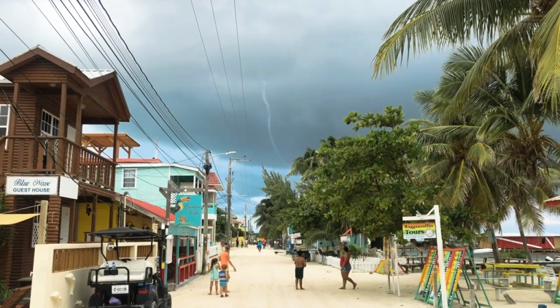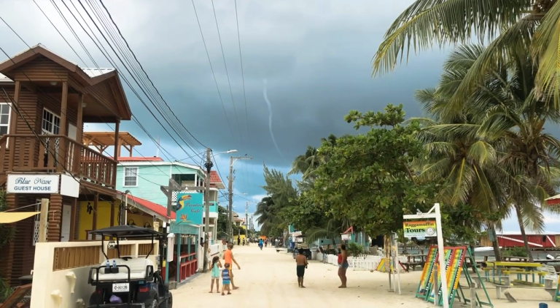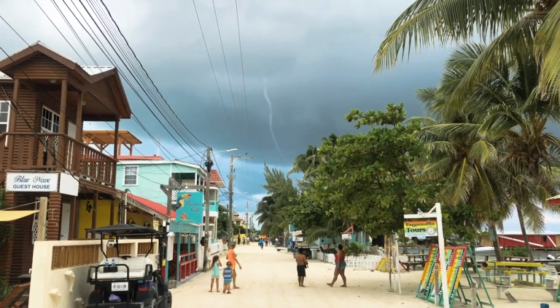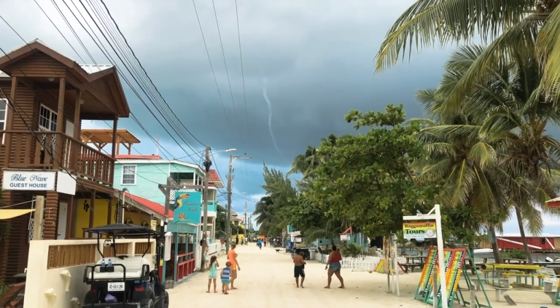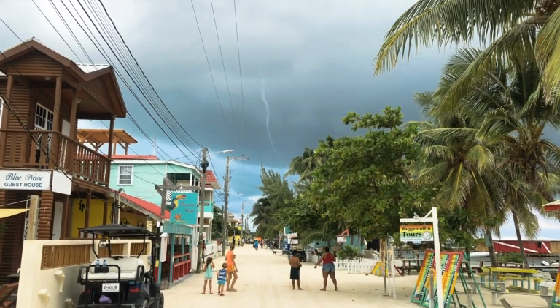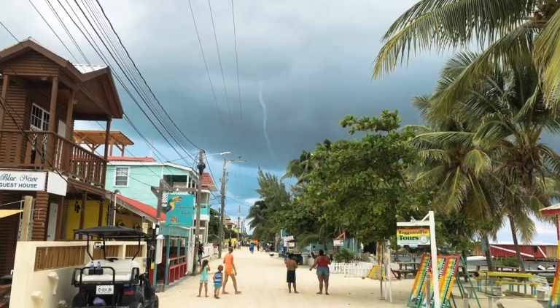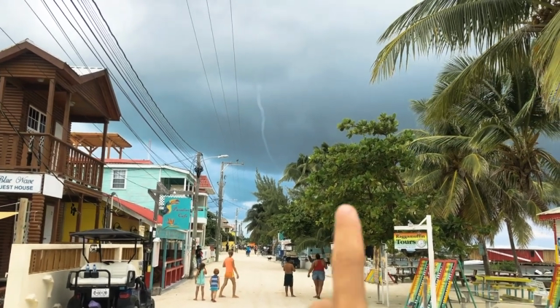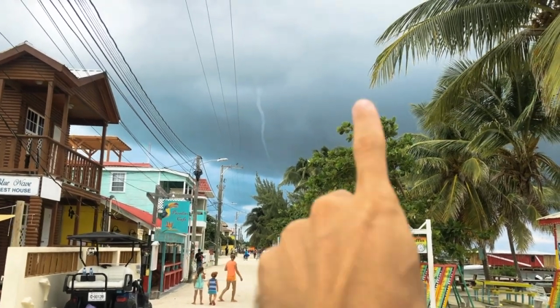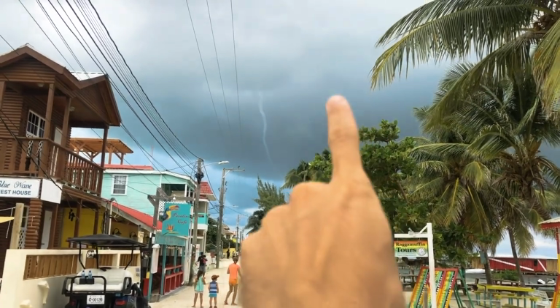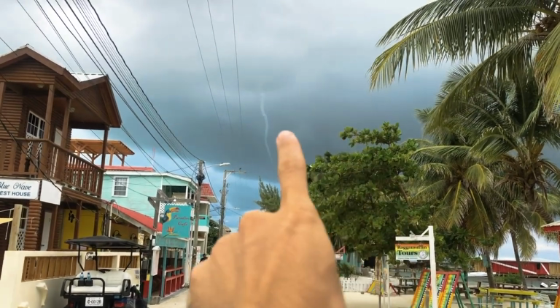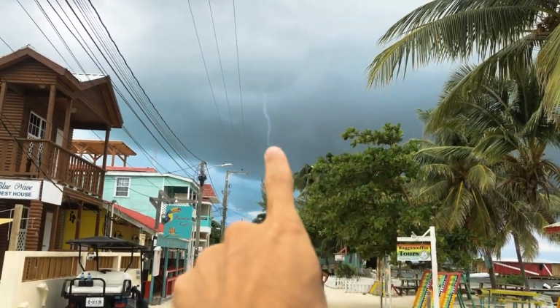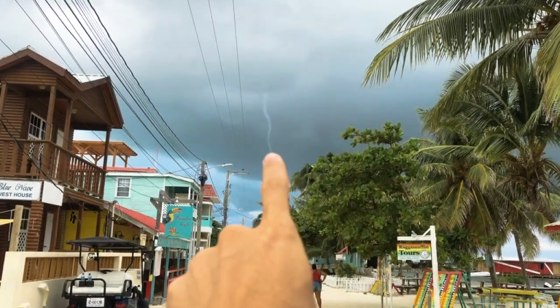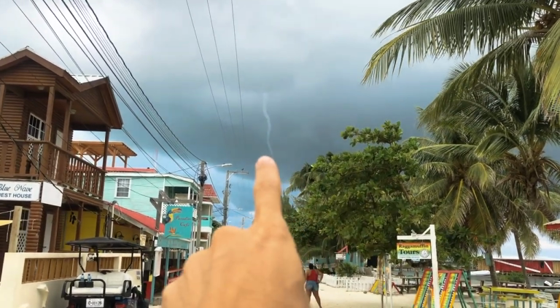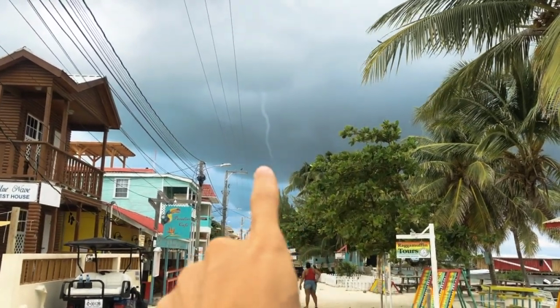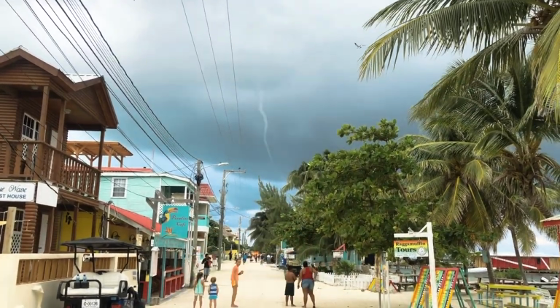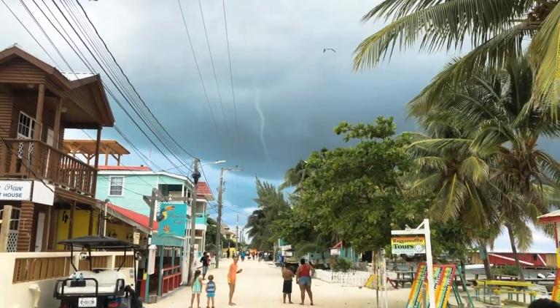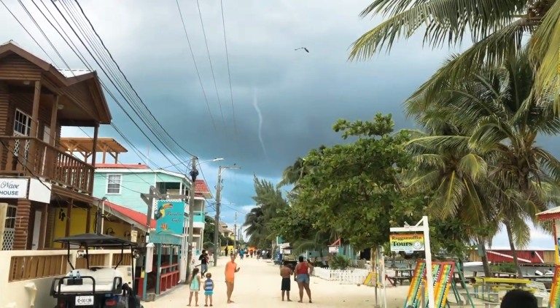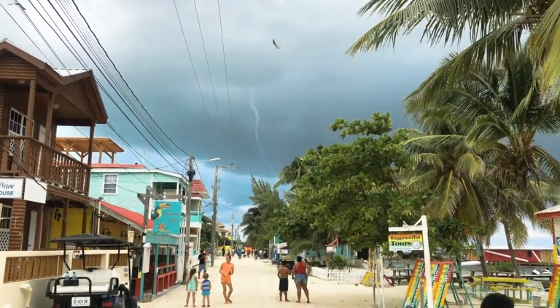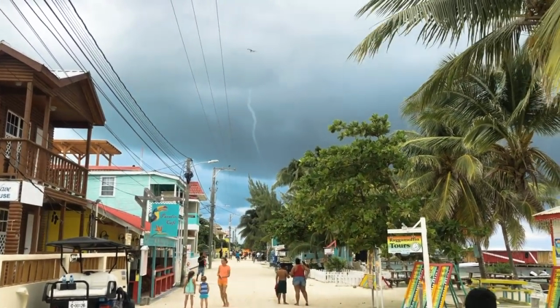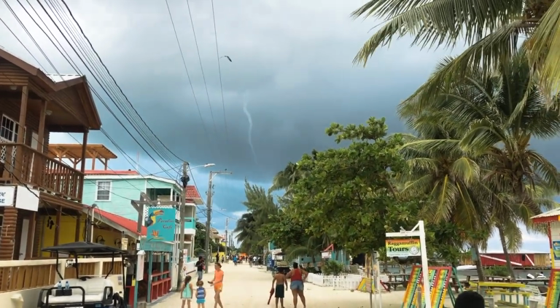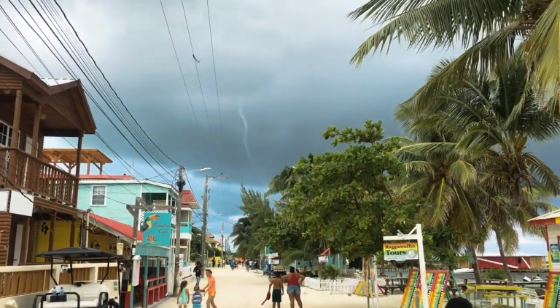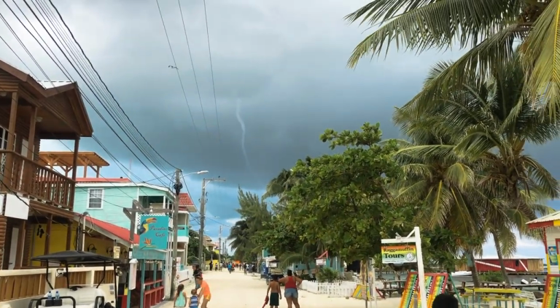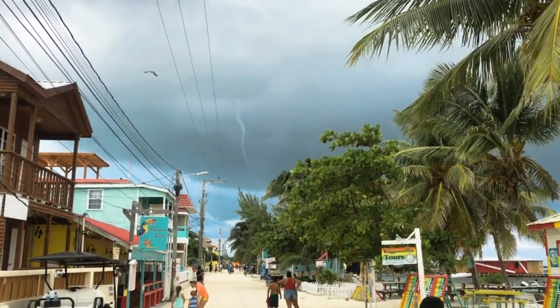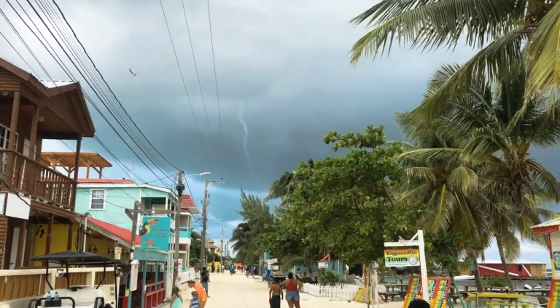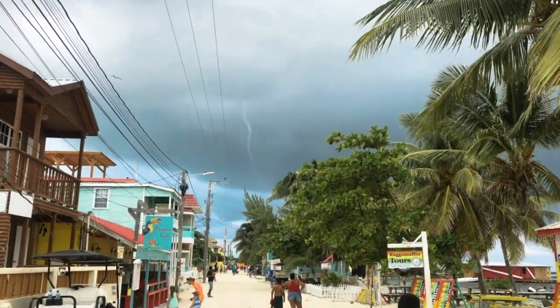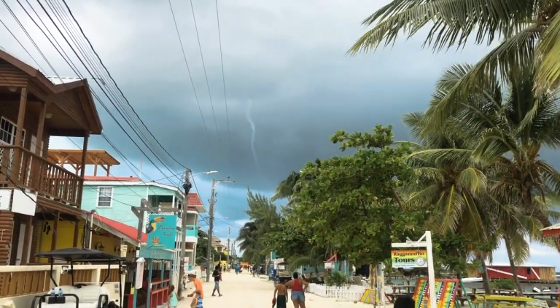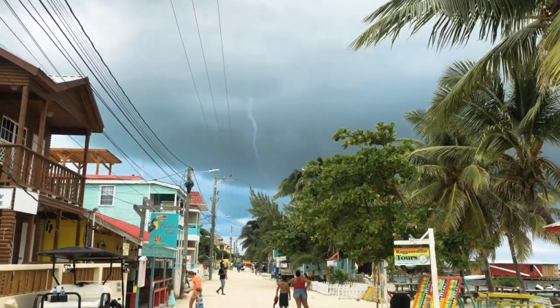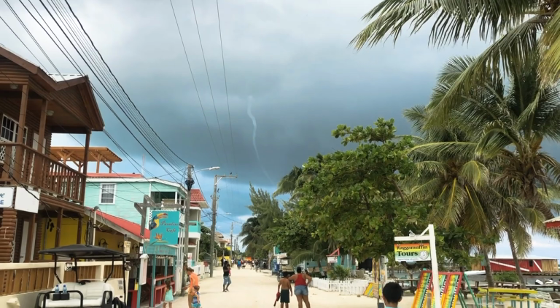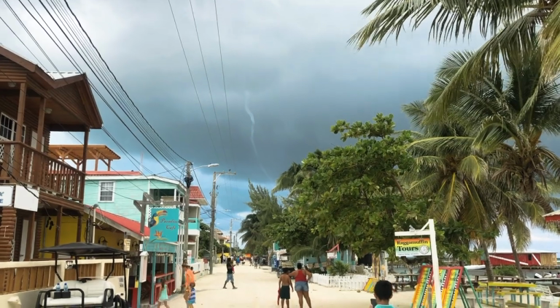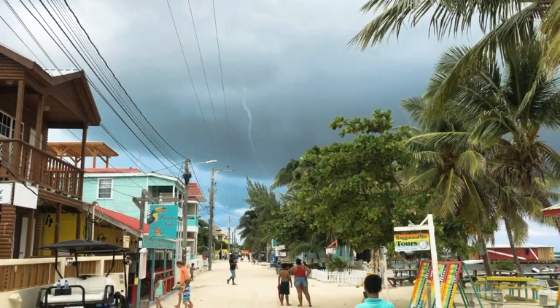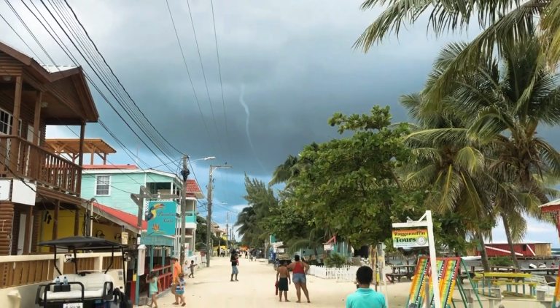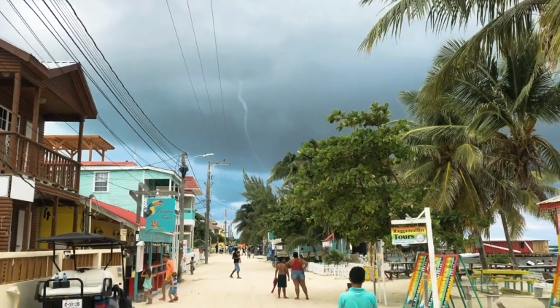Caye Caulker just got interesting - that right there is a mini tornado. There's a storm coming.